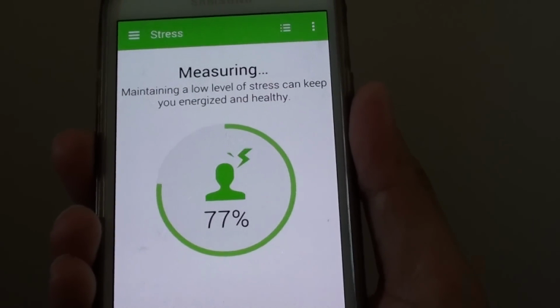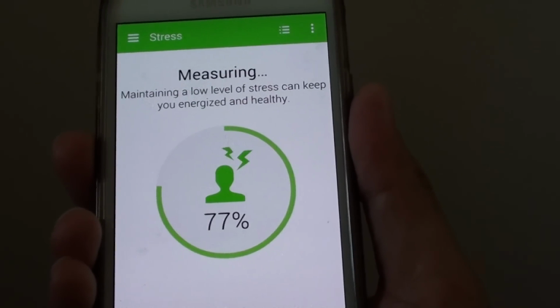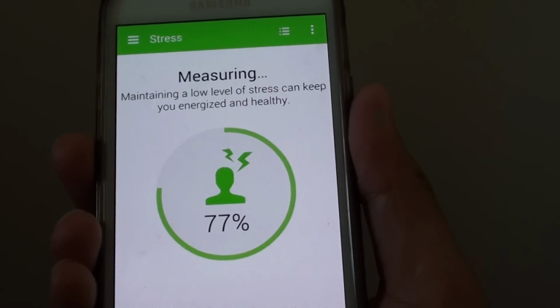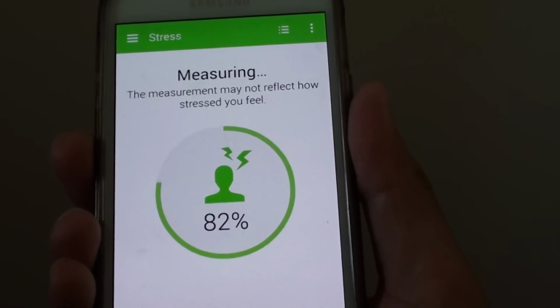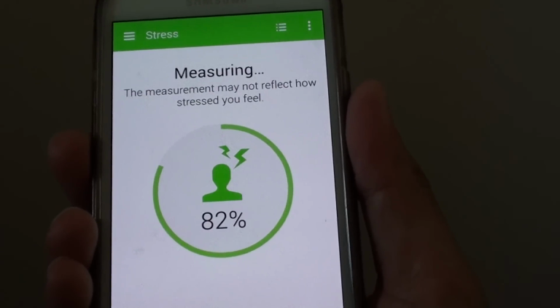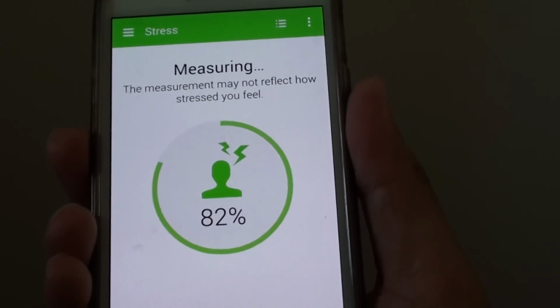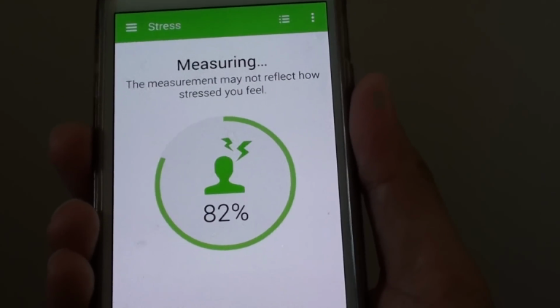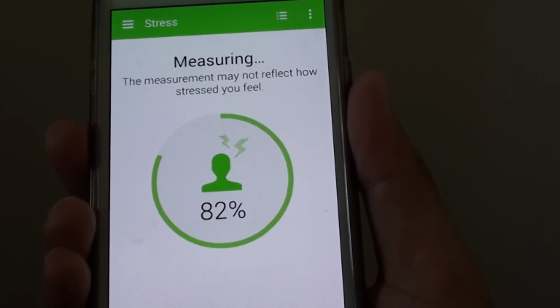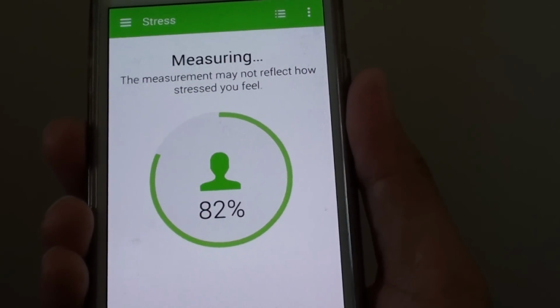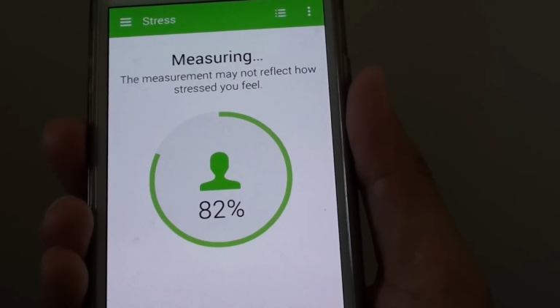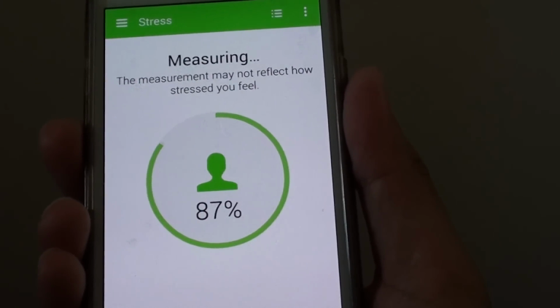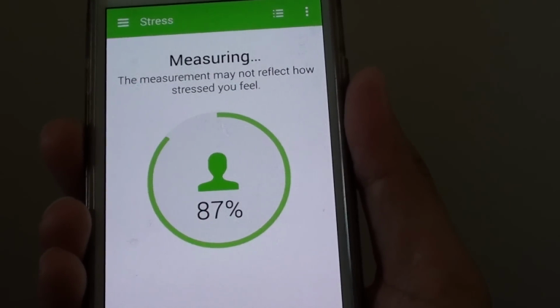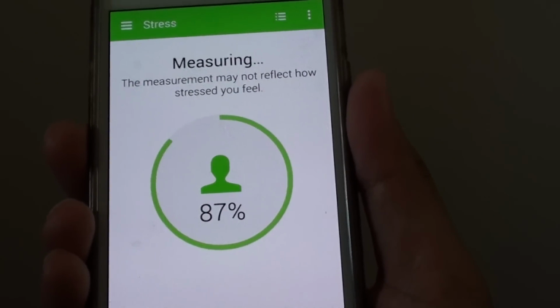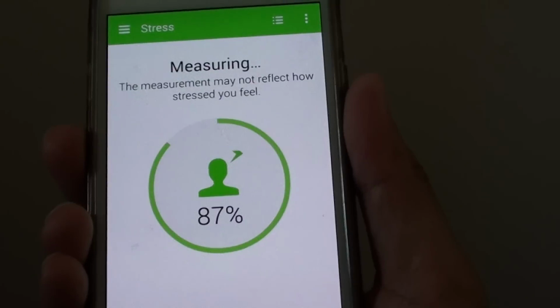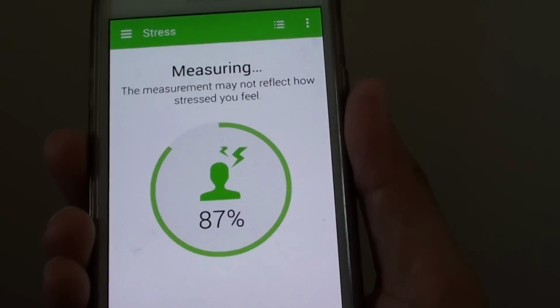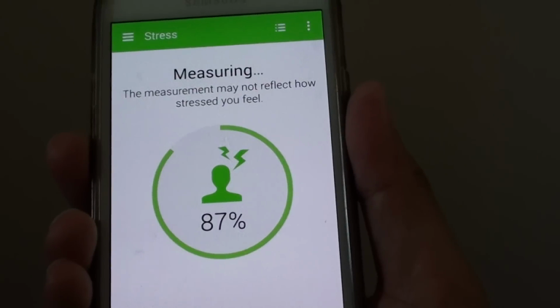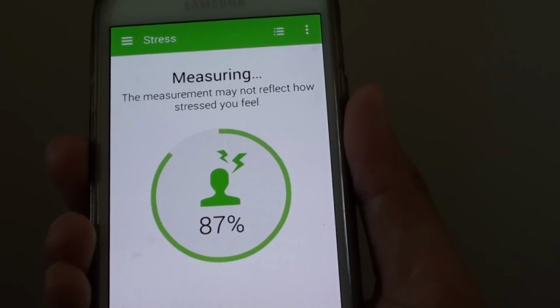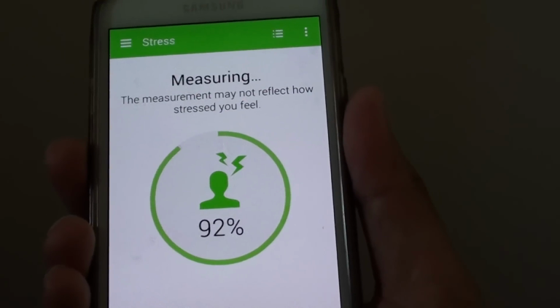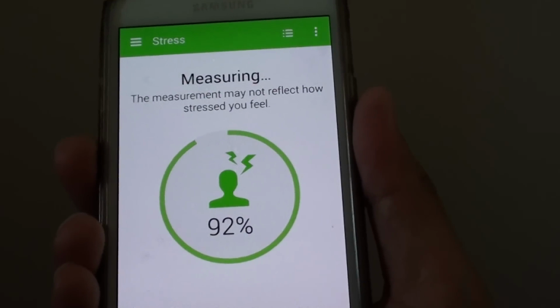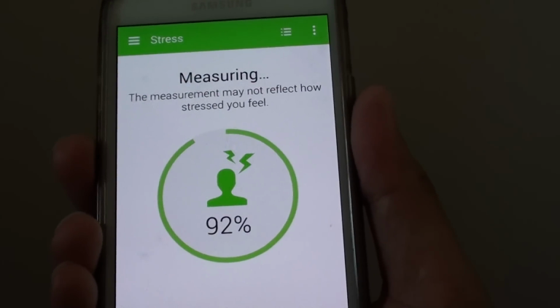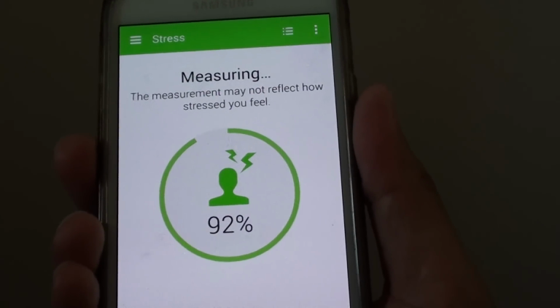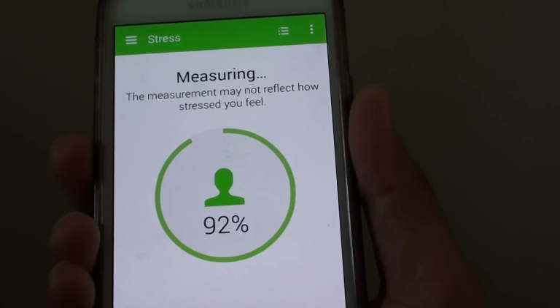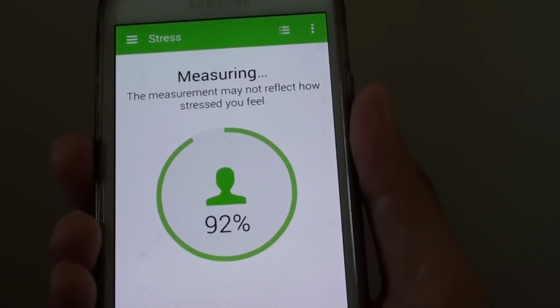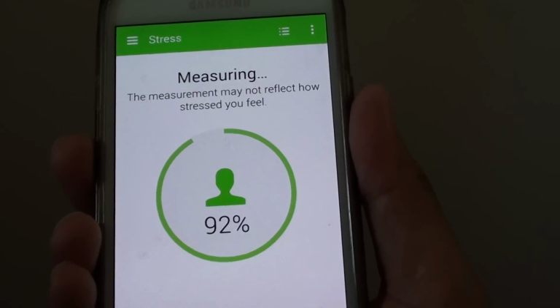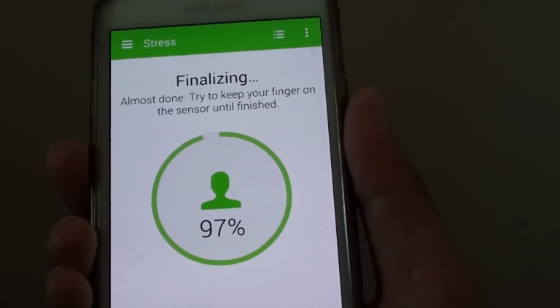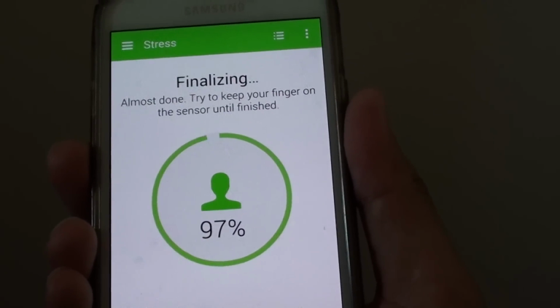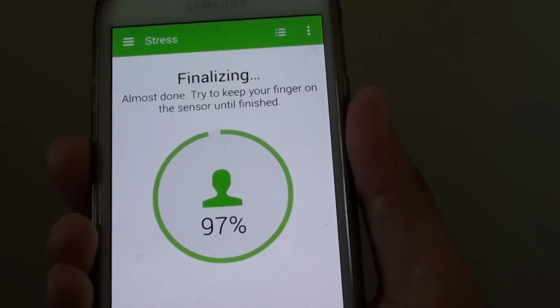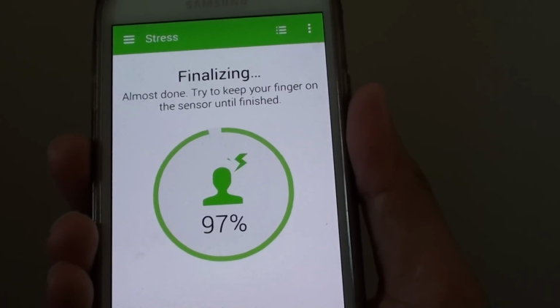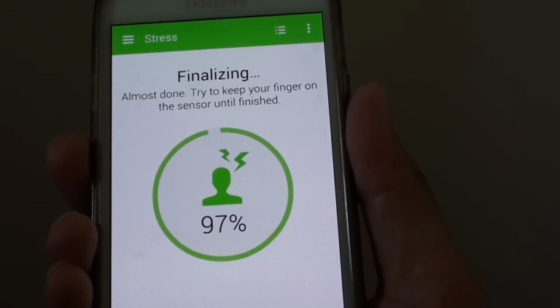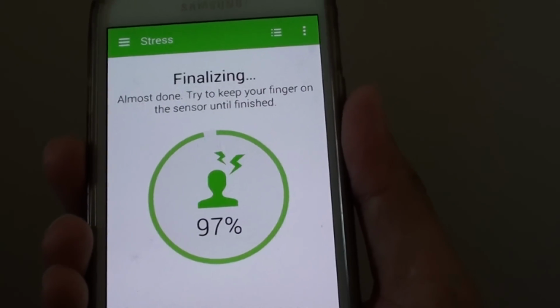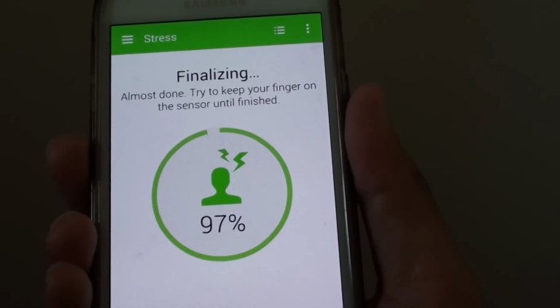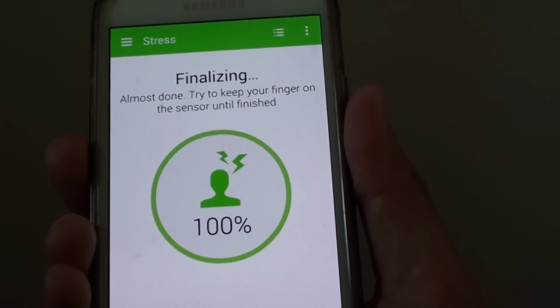So this is how you can measure your stress level. If you are feeling a bit tired, you might want to use the phone to measure your stress level.